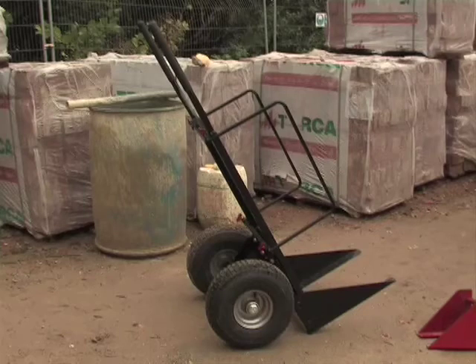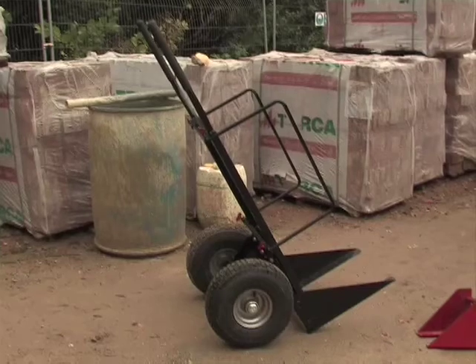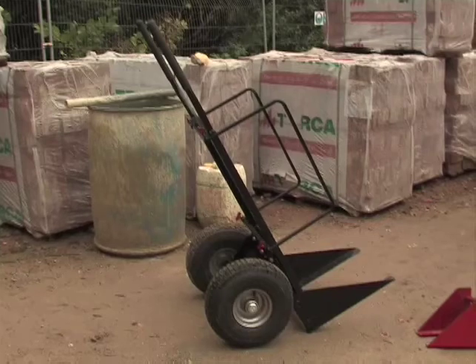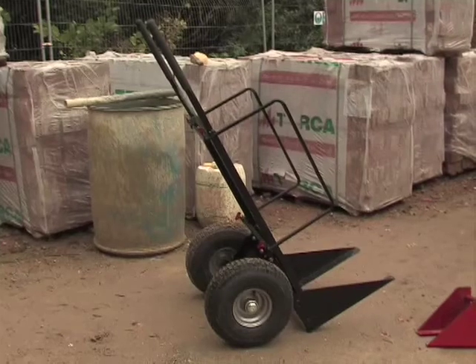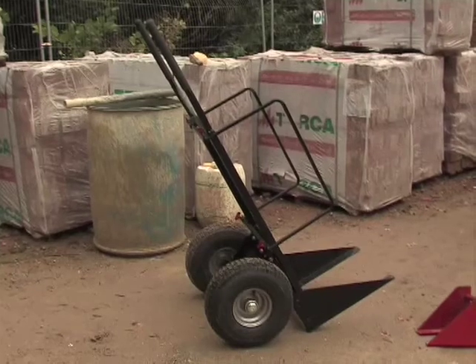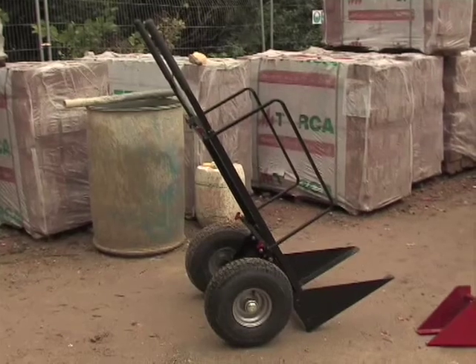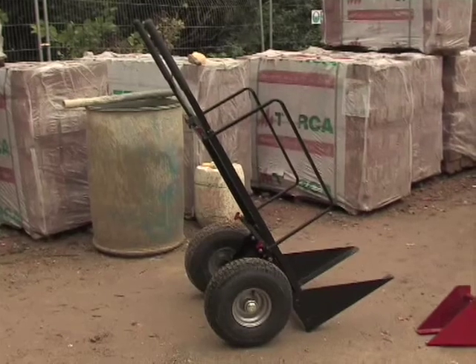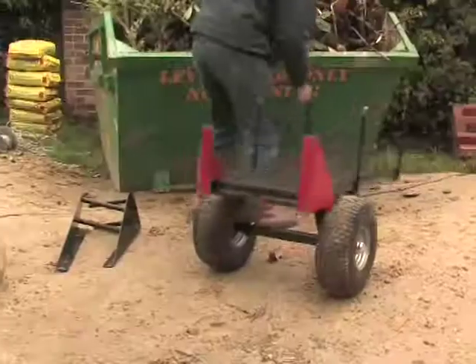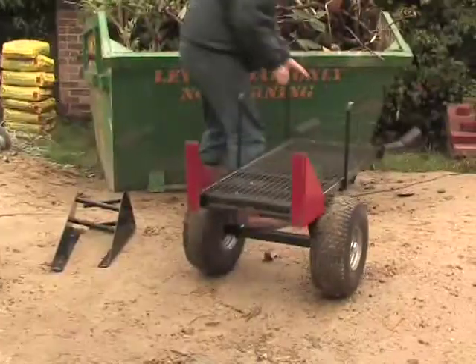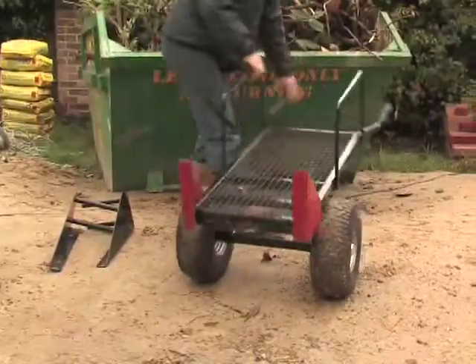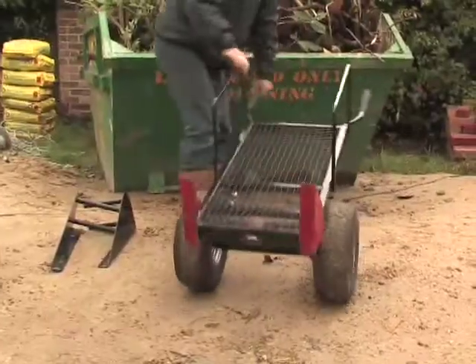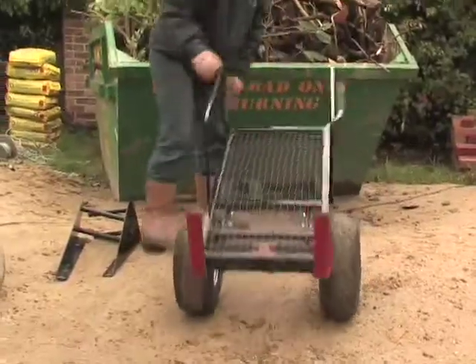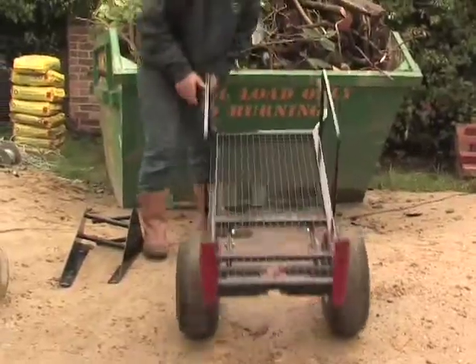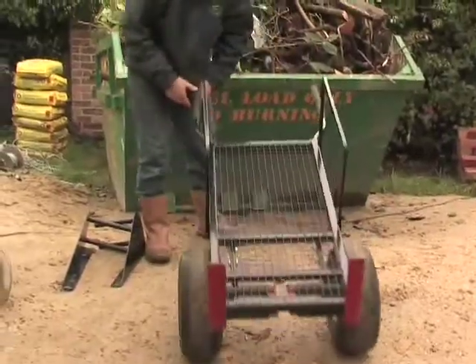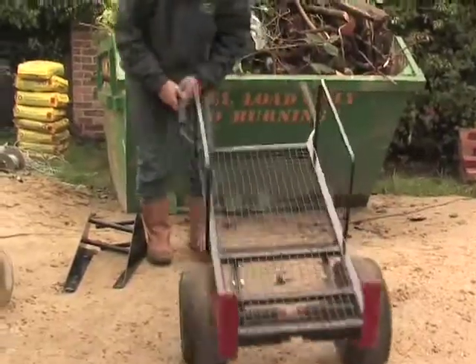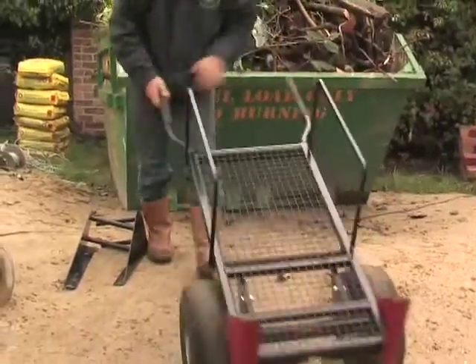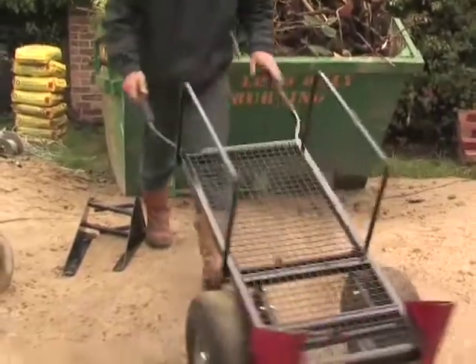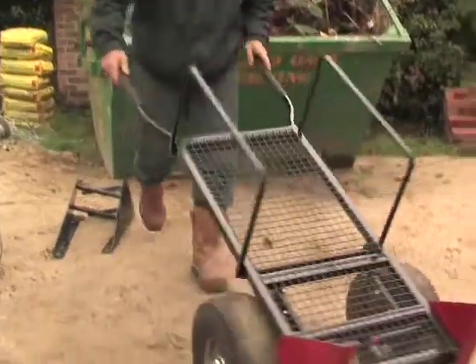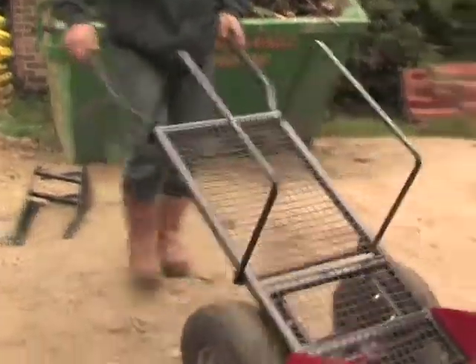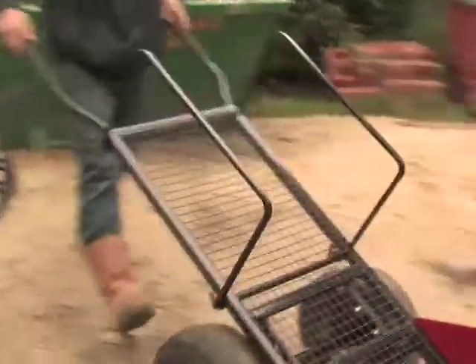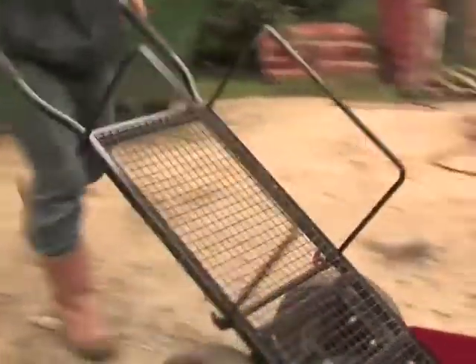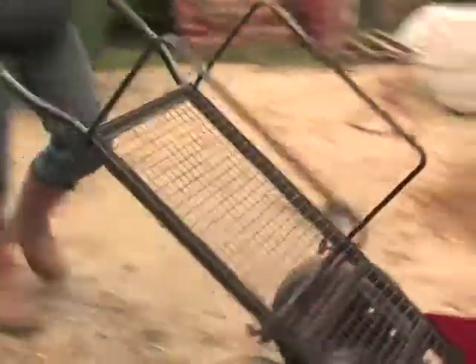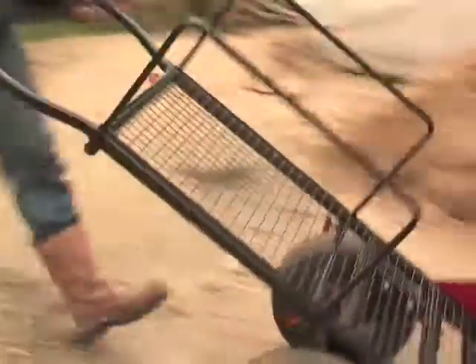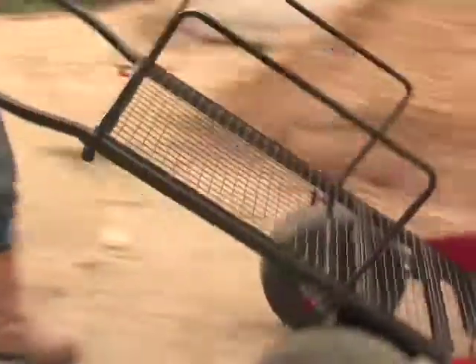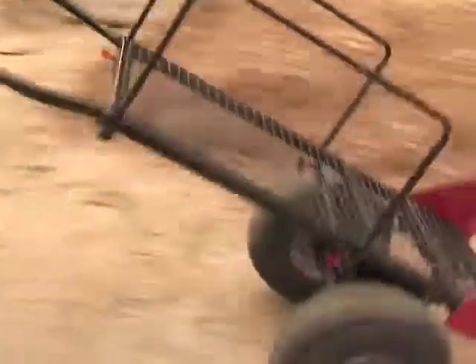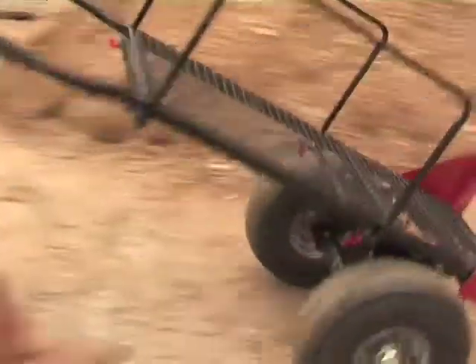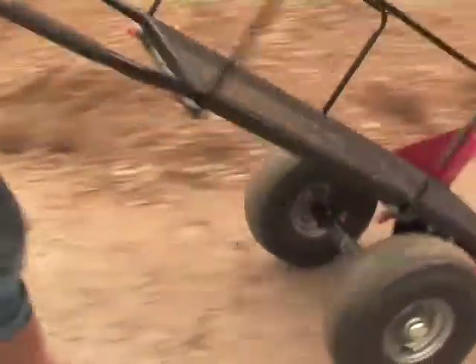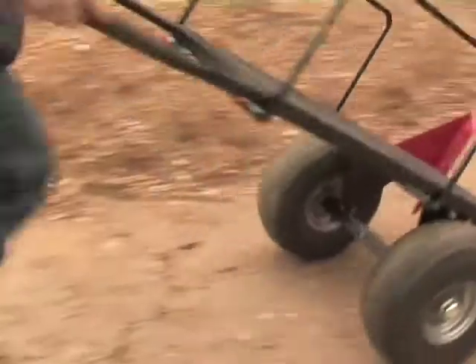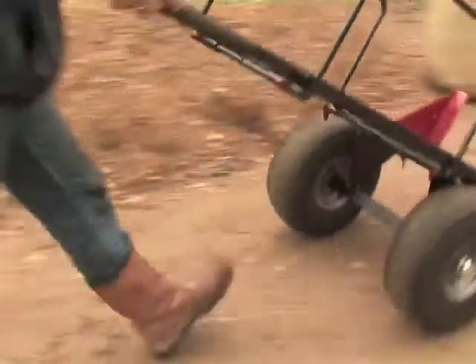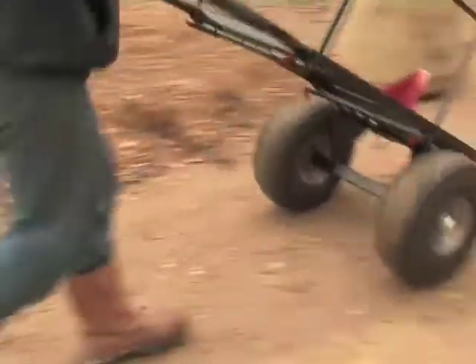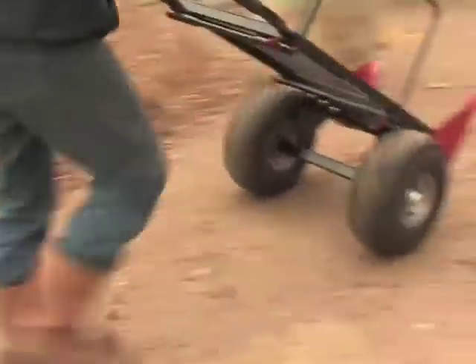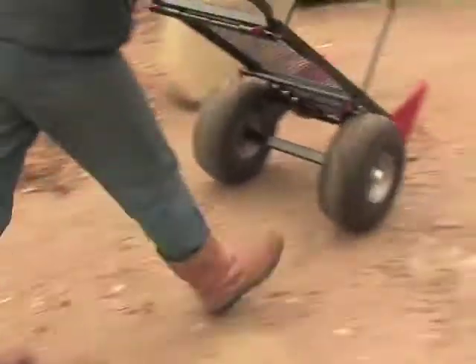Introducing mTrolley — for loading, transporting and unloading.